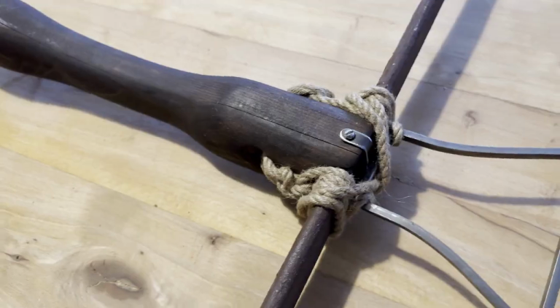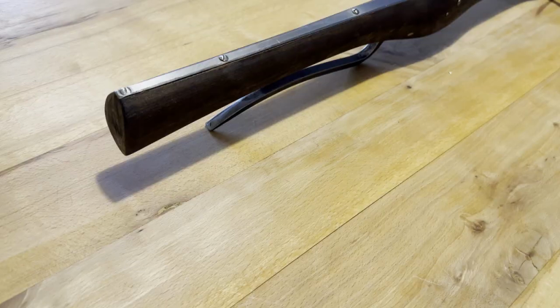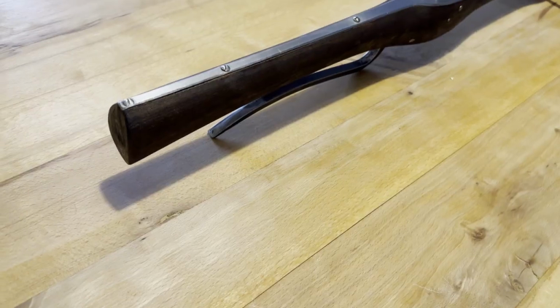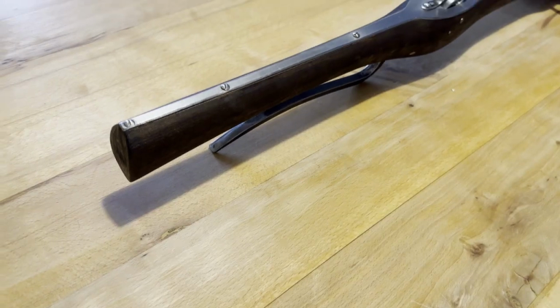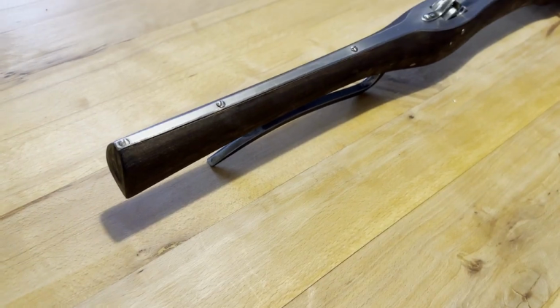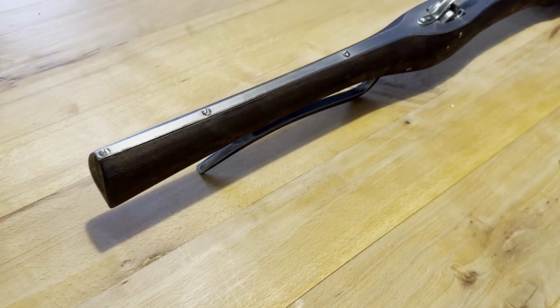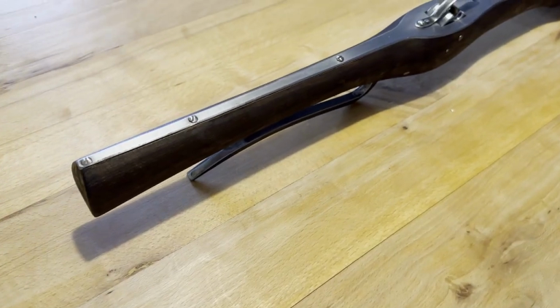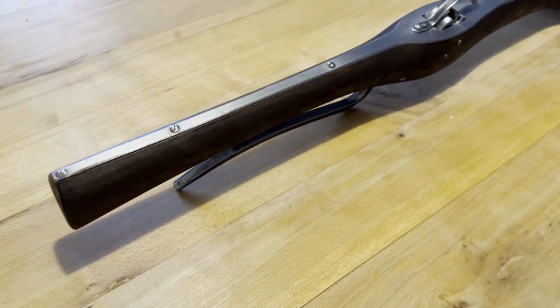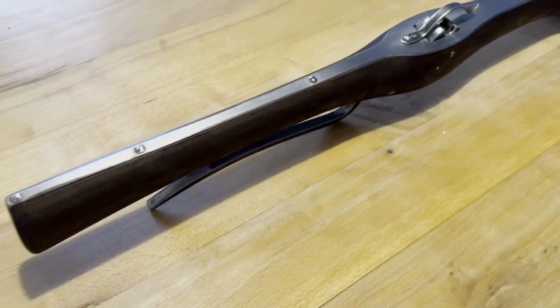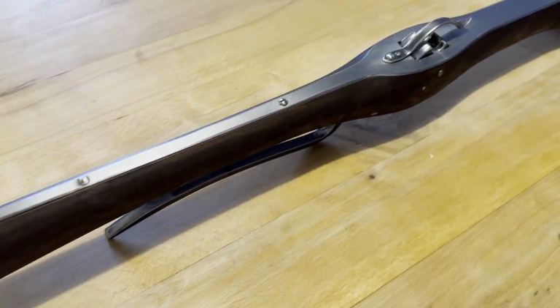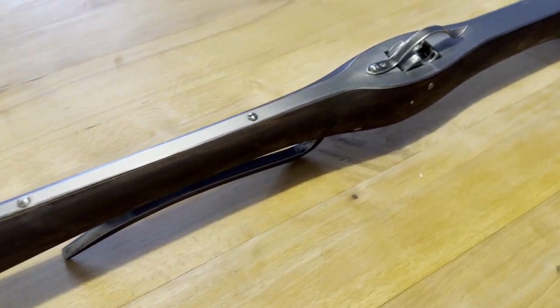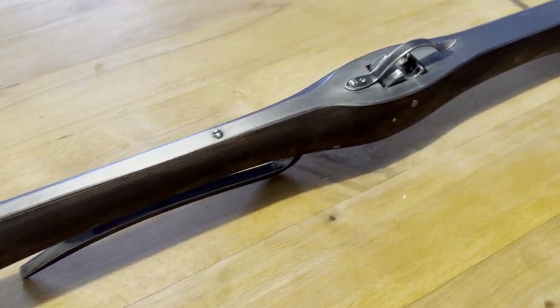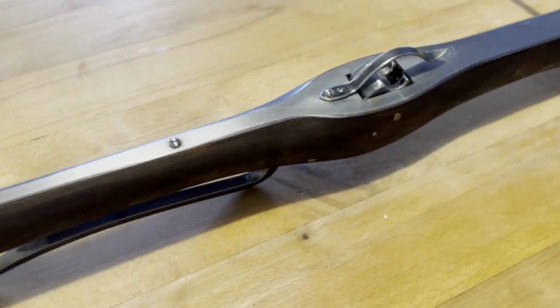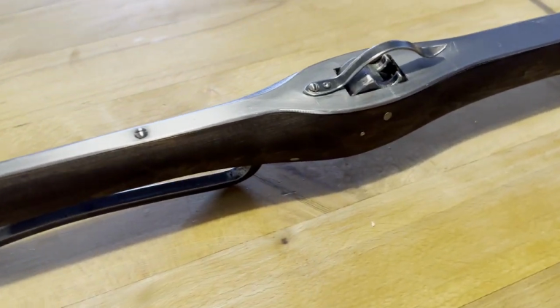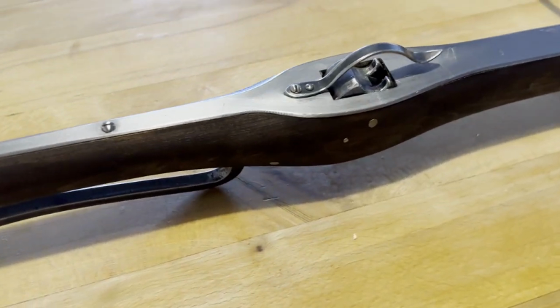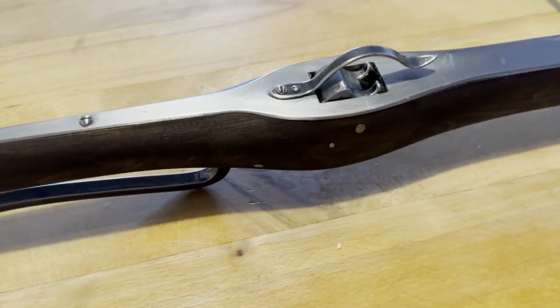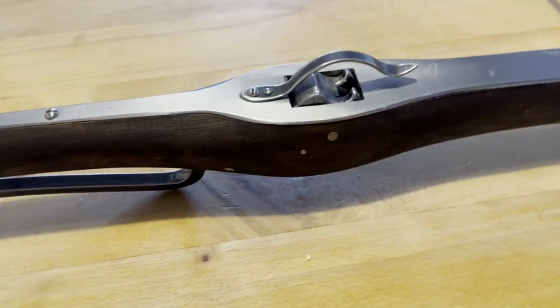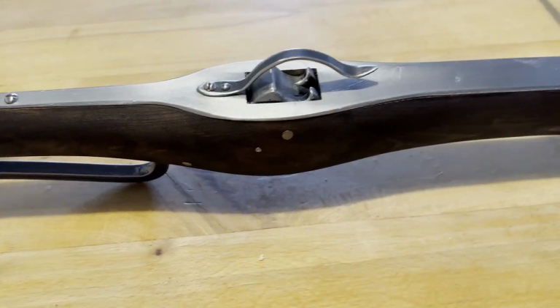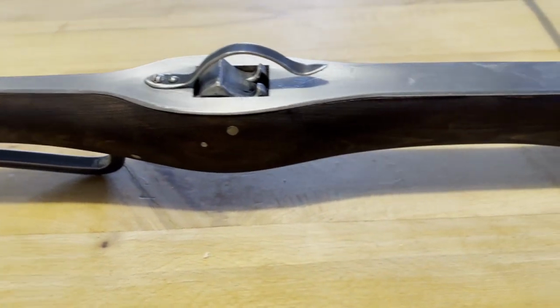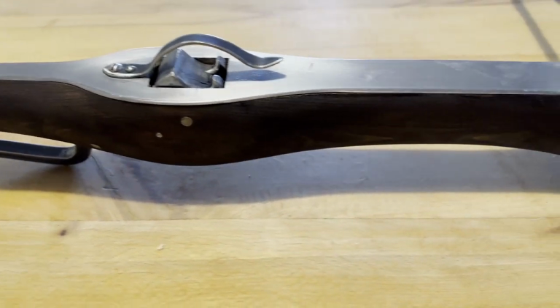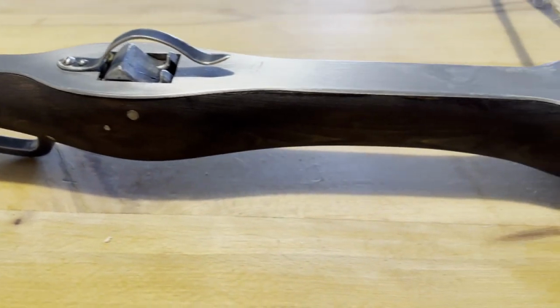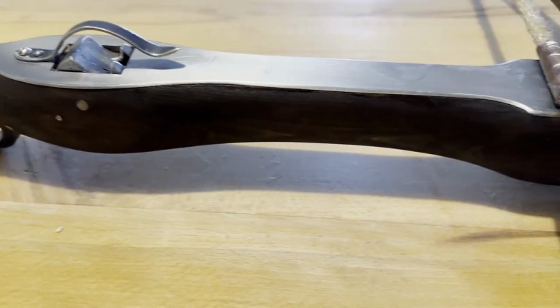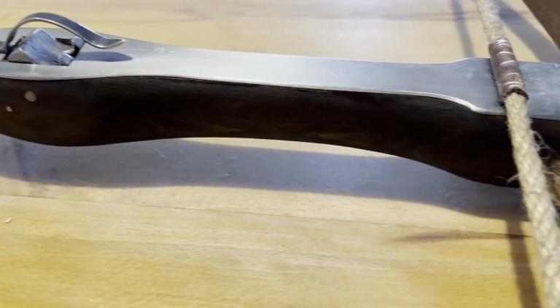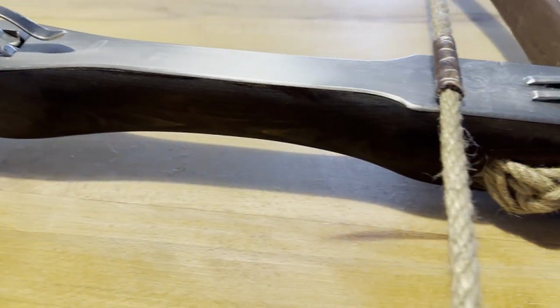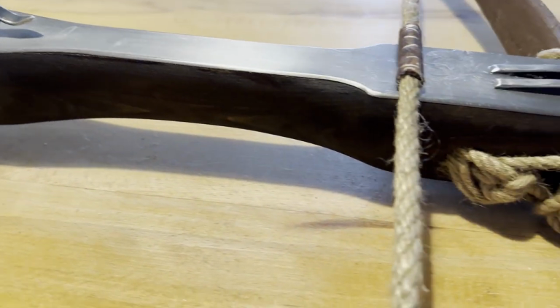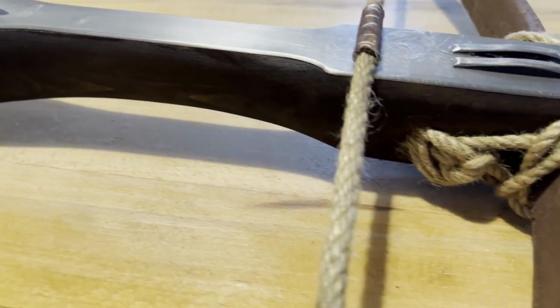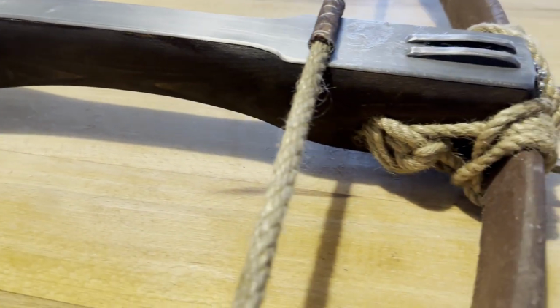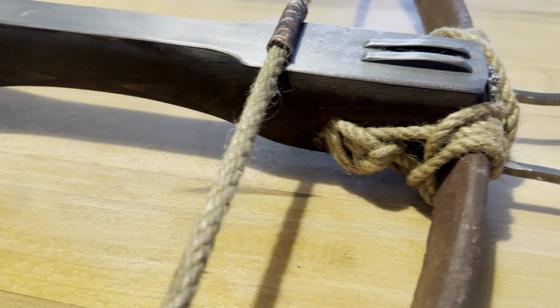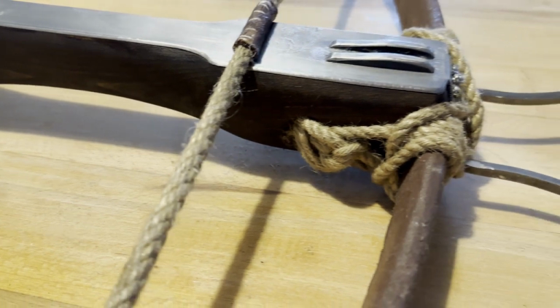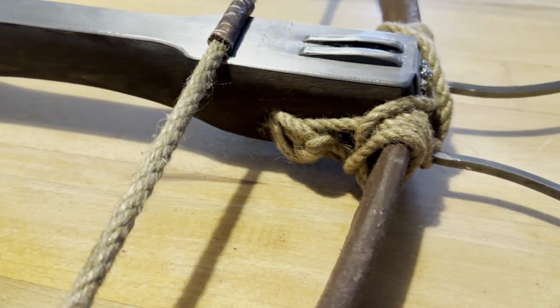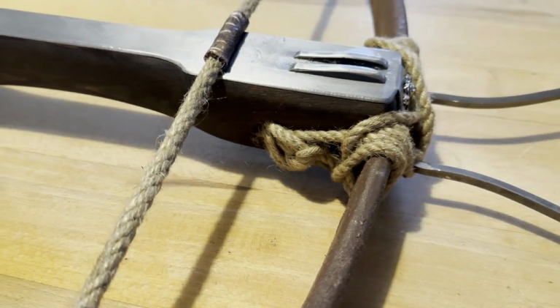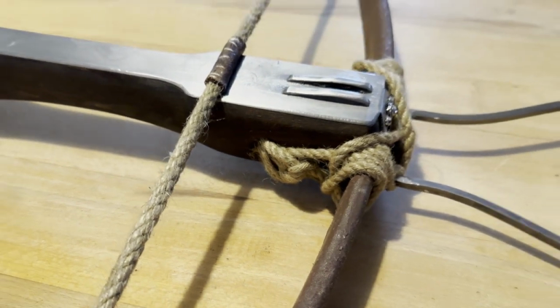Your crossbow is now ready for use. To learn how to use and maintain it, check our next video.